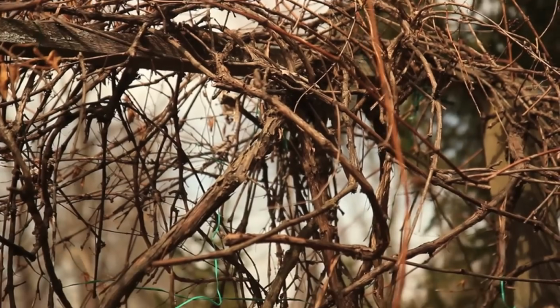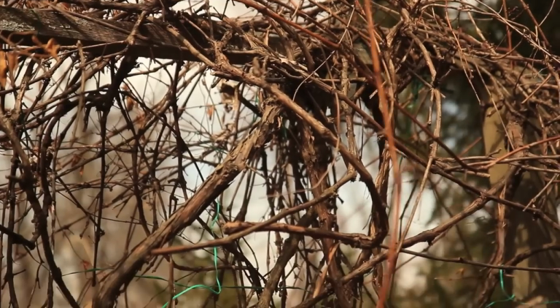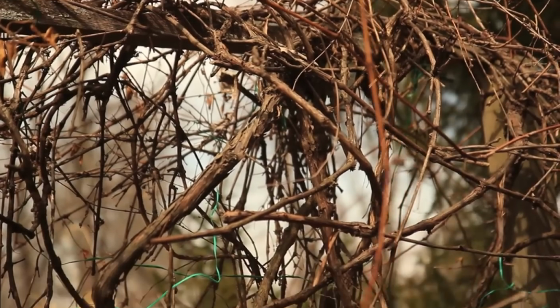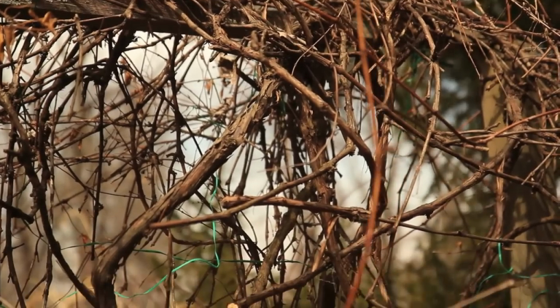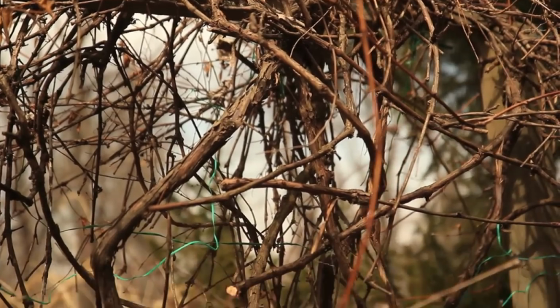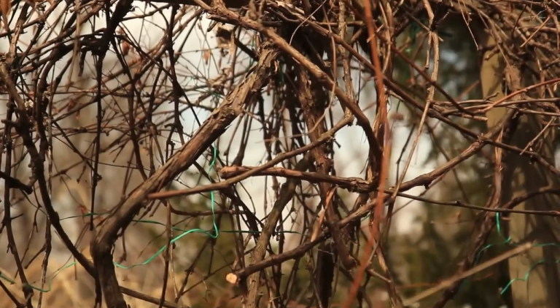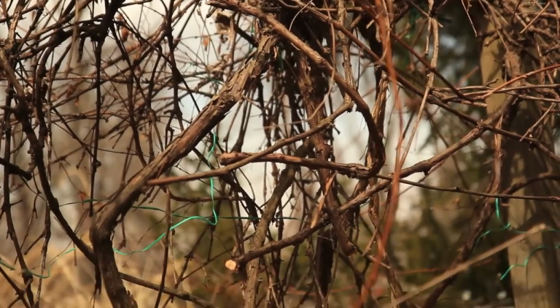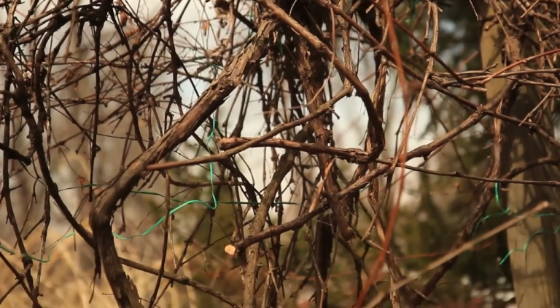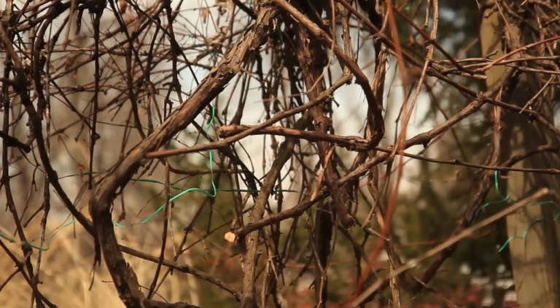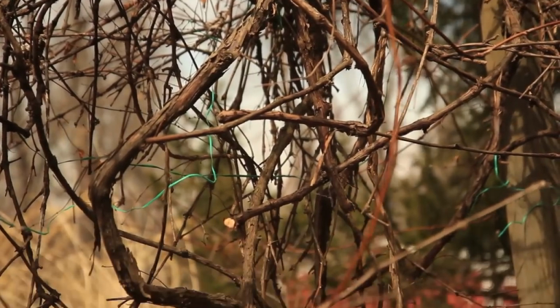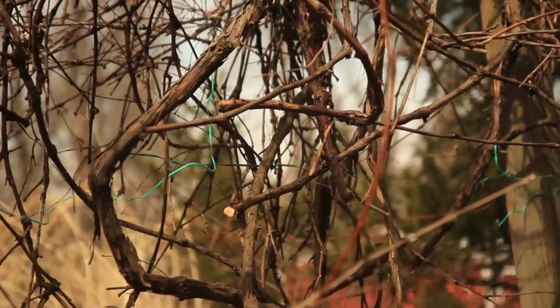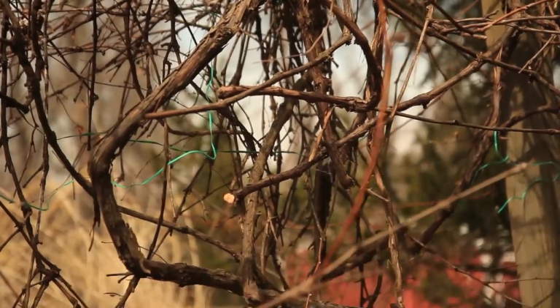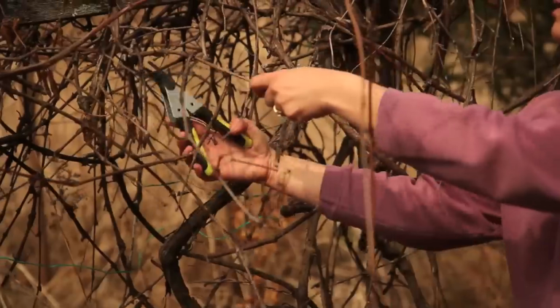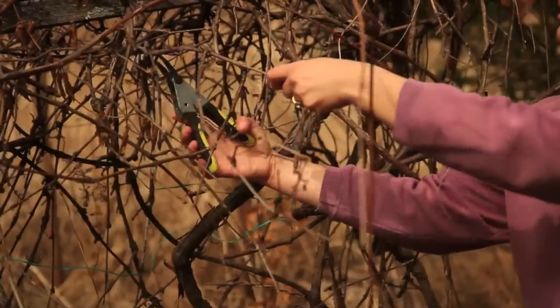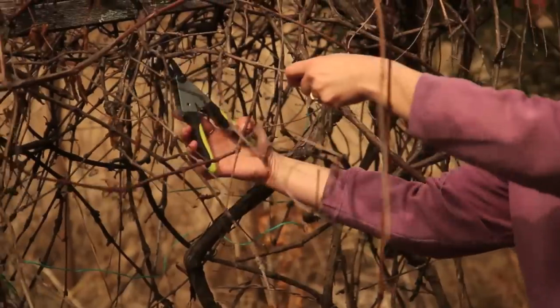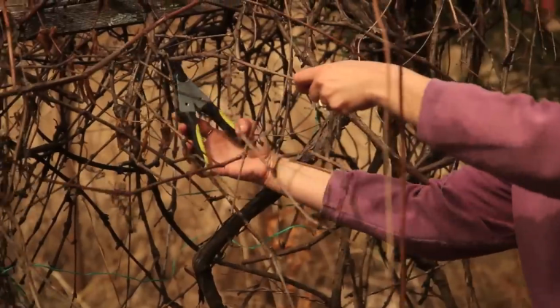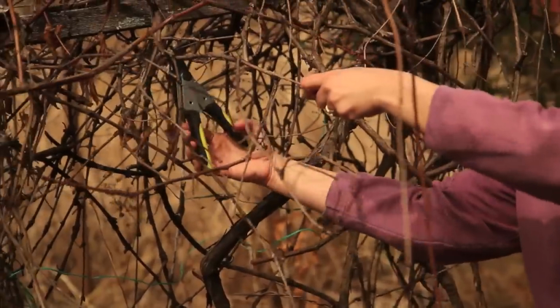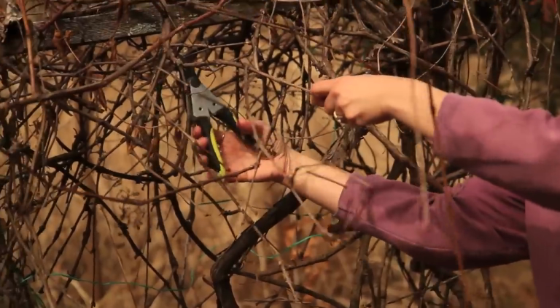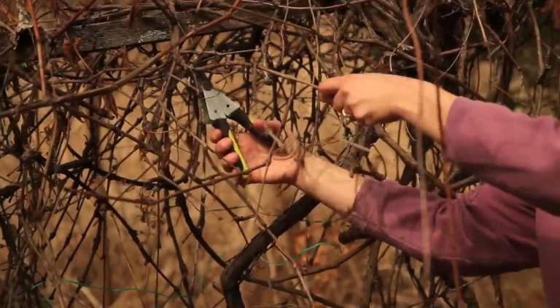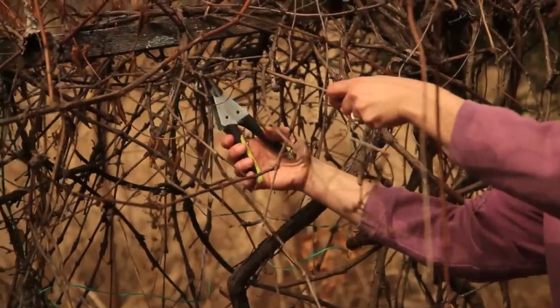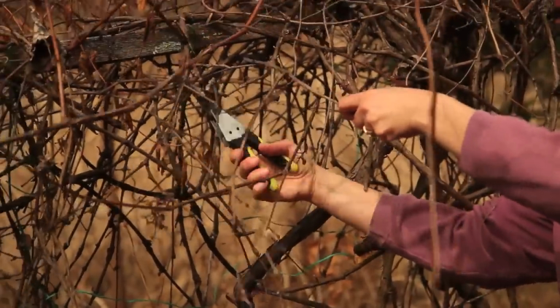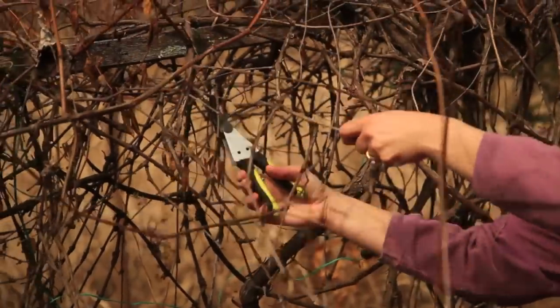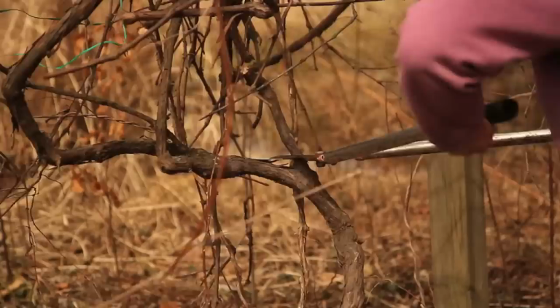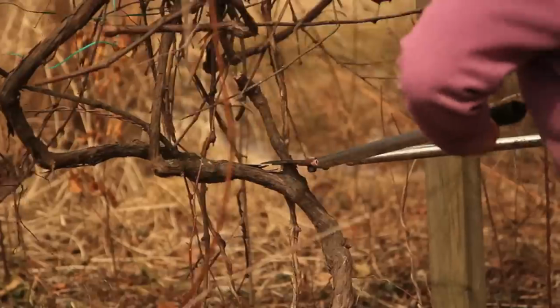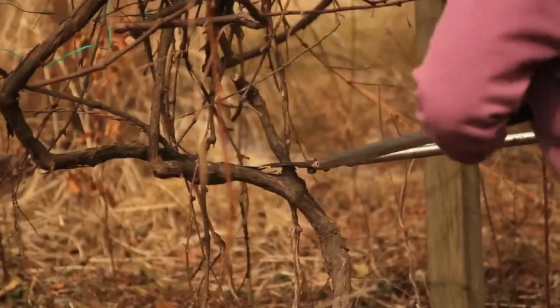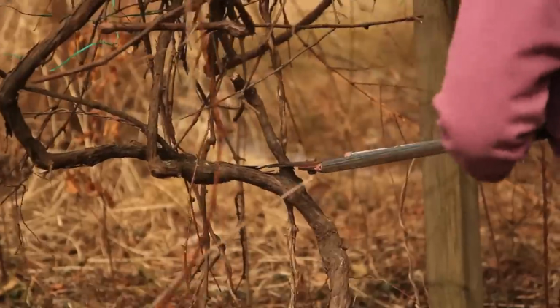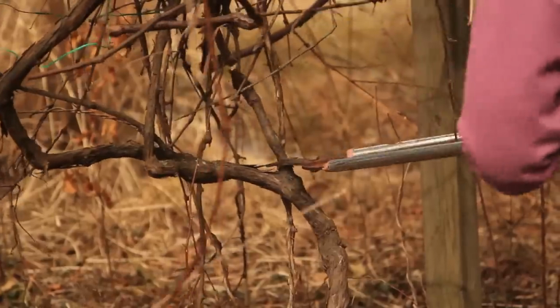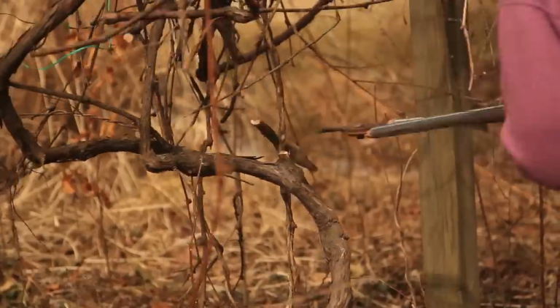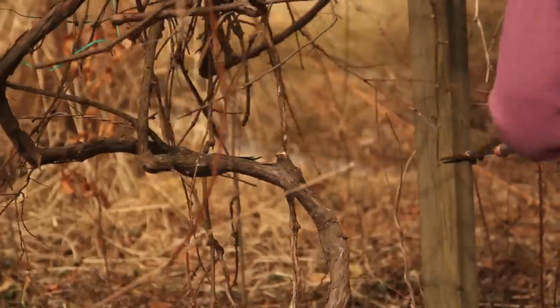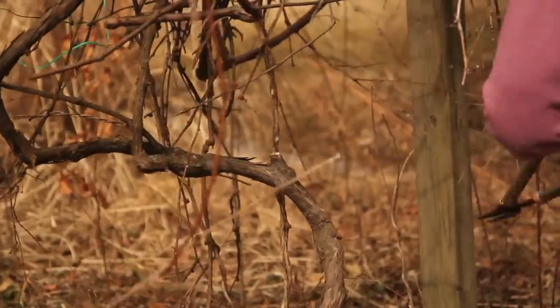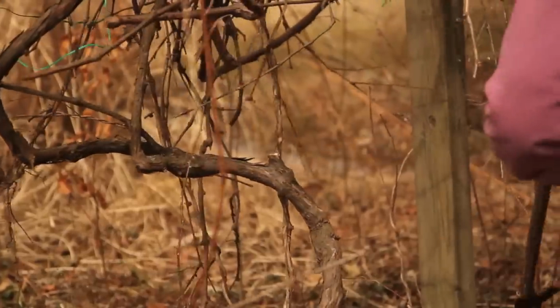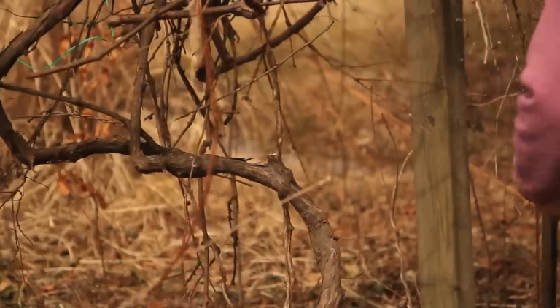Hello, this is Mindy, and today I'd like to show you how to prune unruly vines on grape vines.